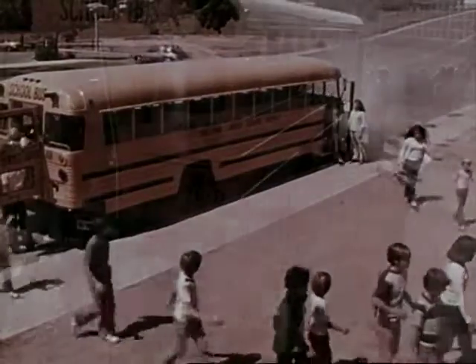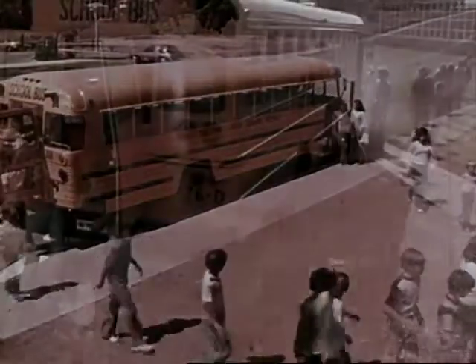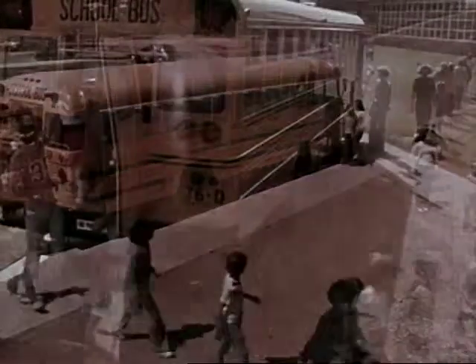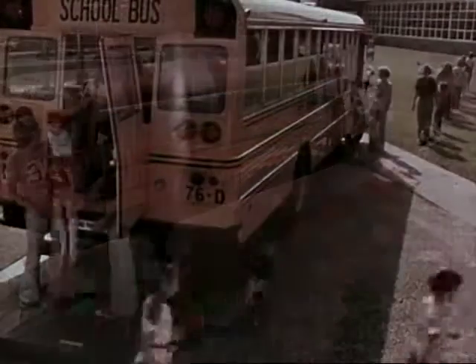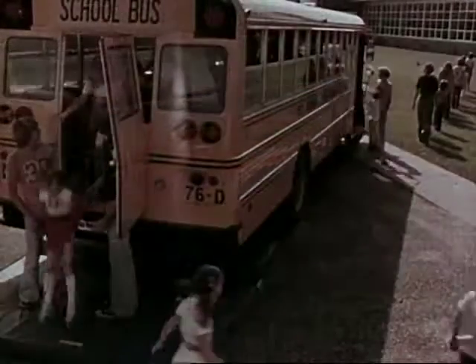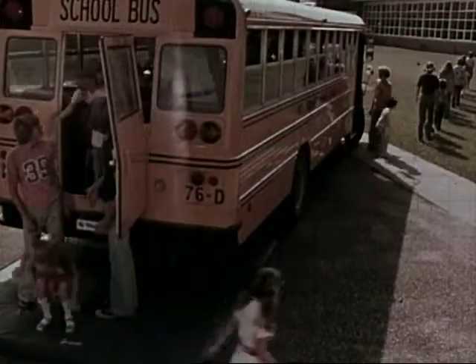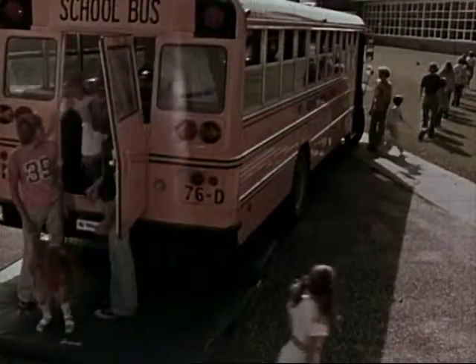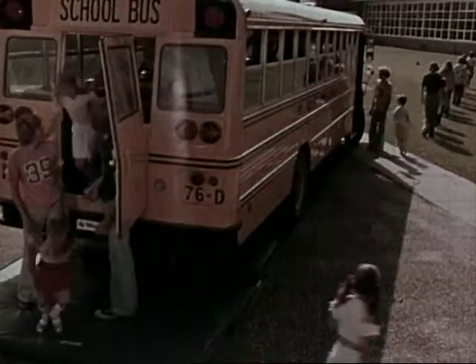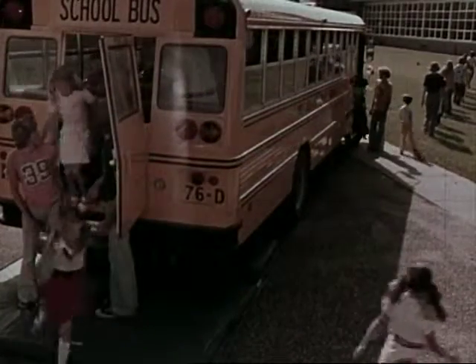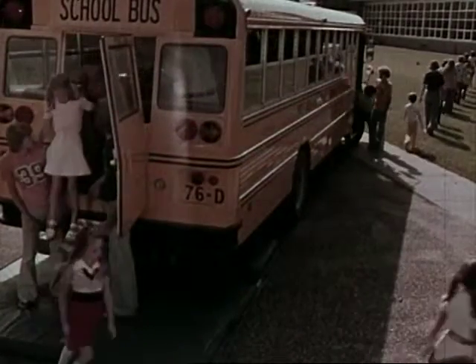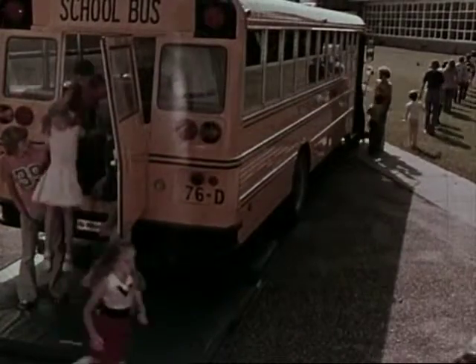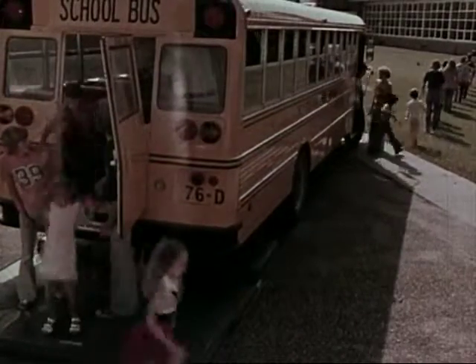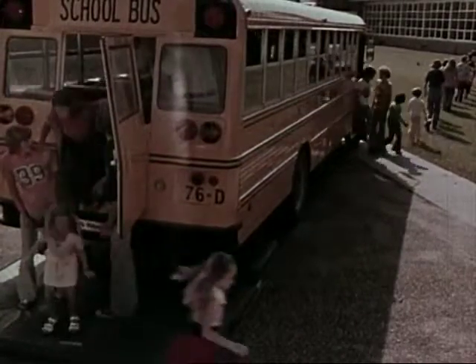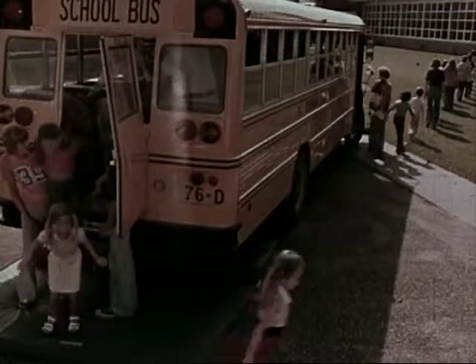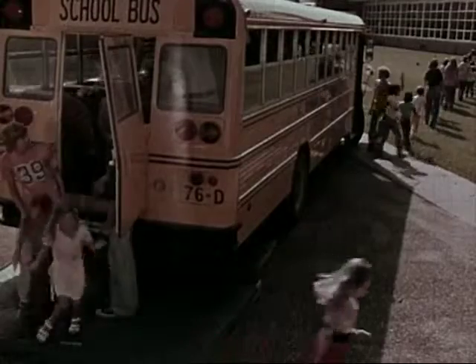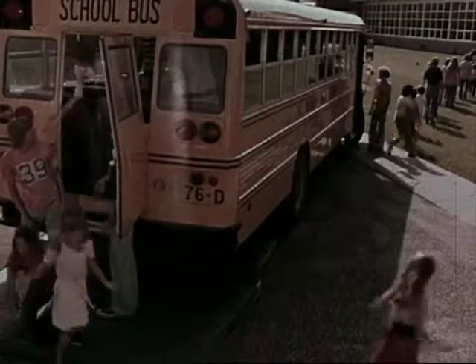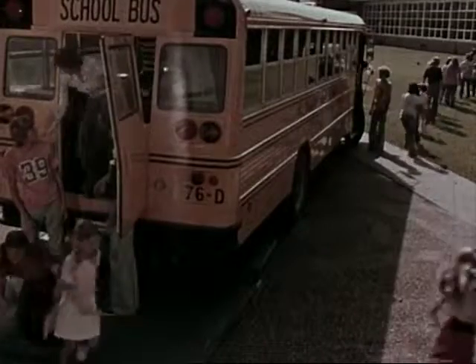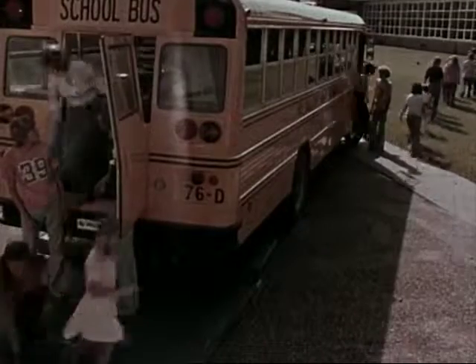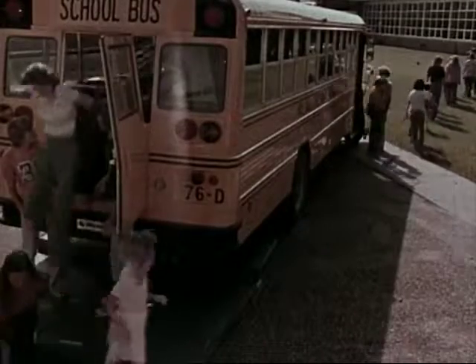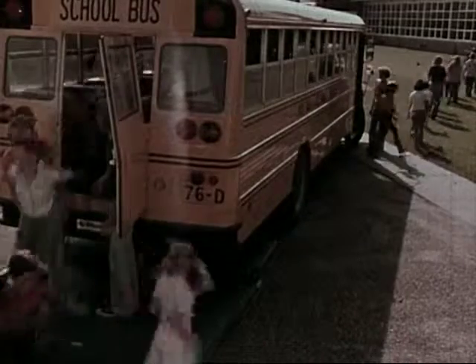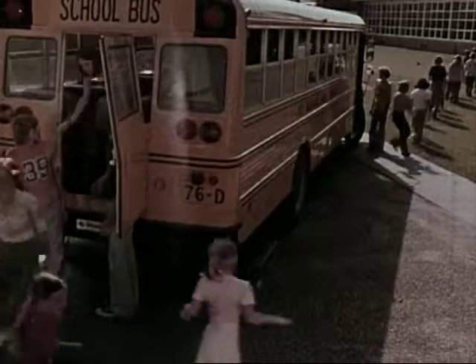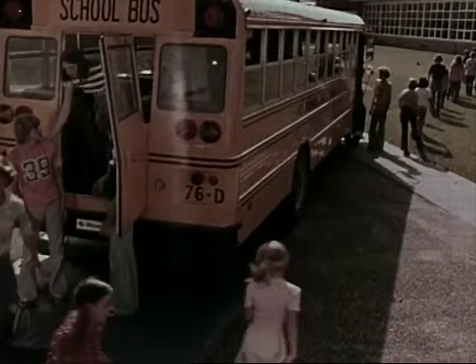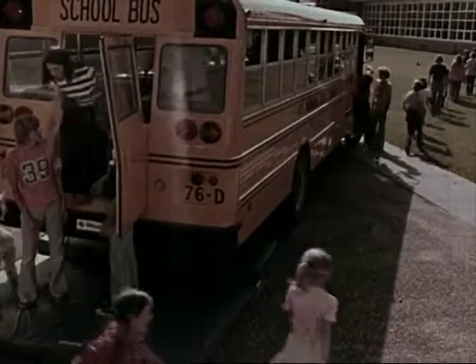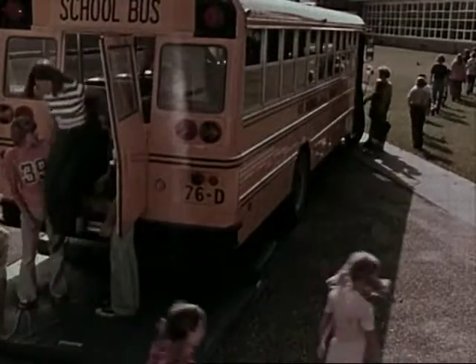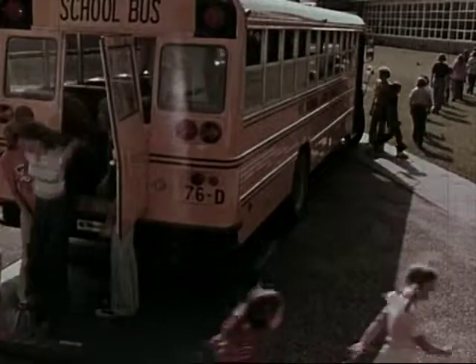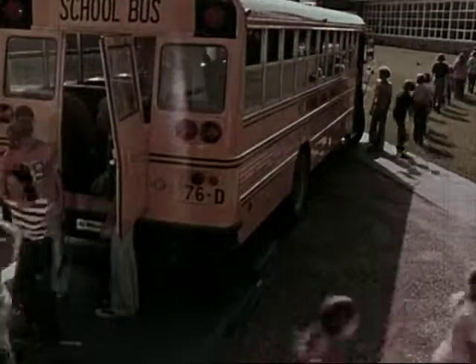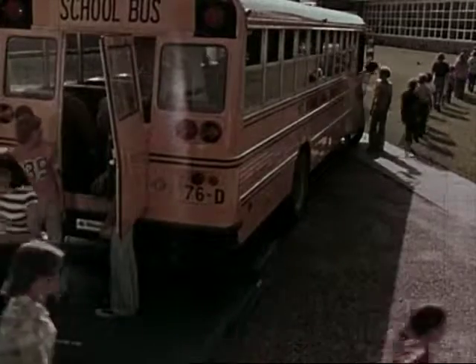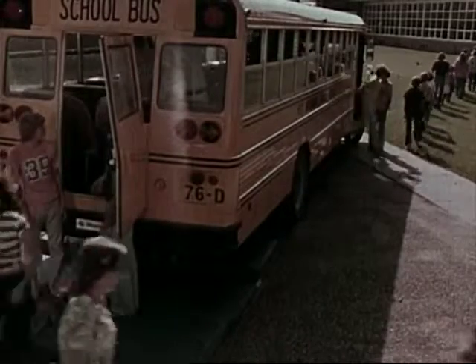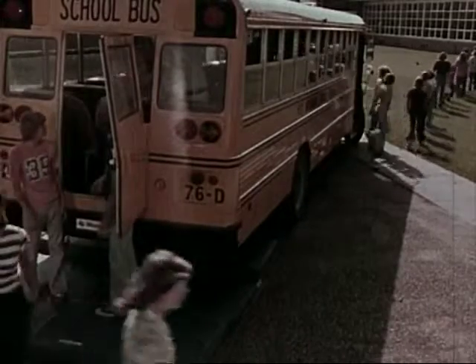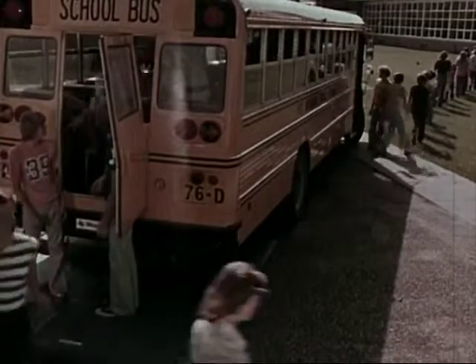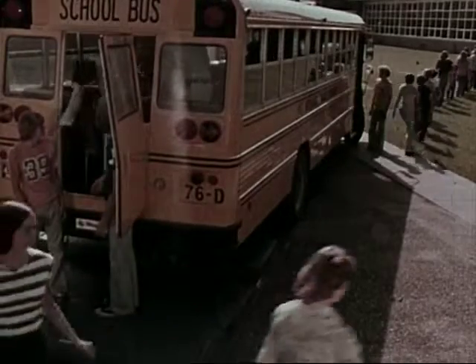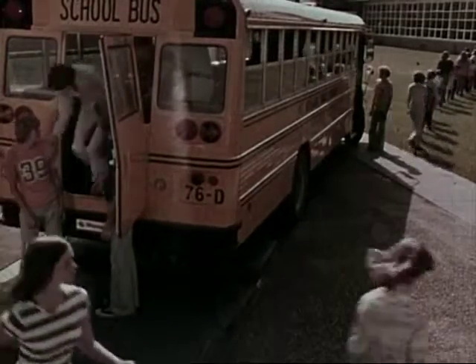By doing what's called a school bus evacuation drill, you learn how to stay calm.